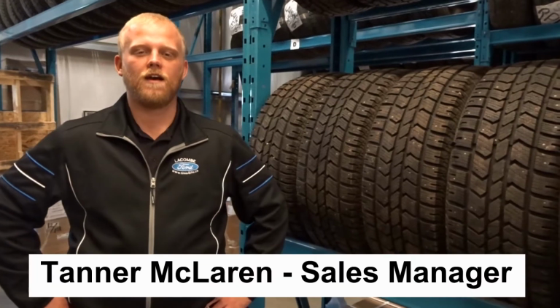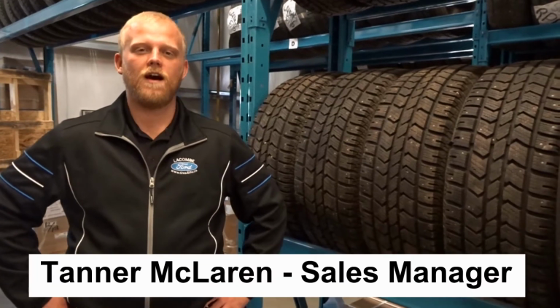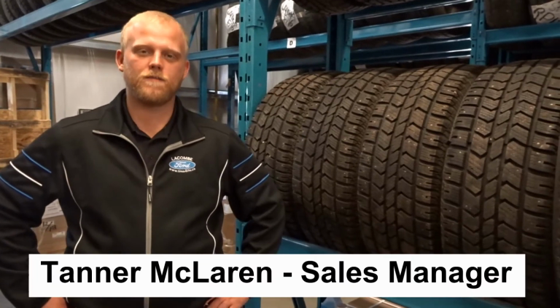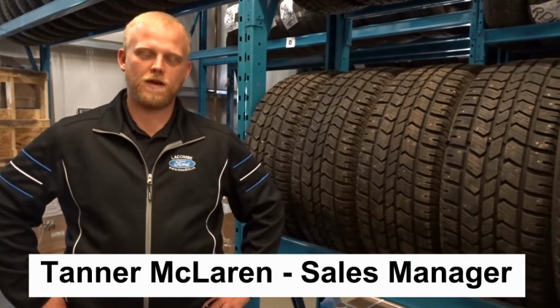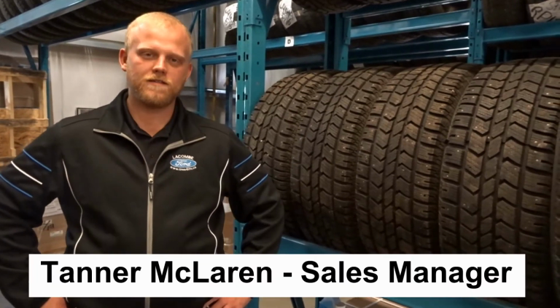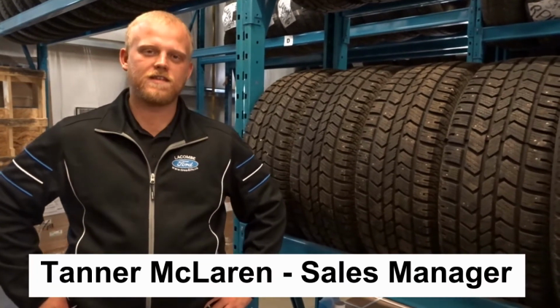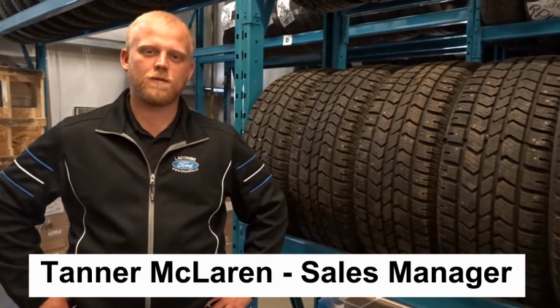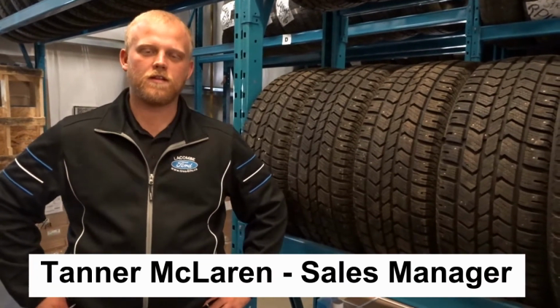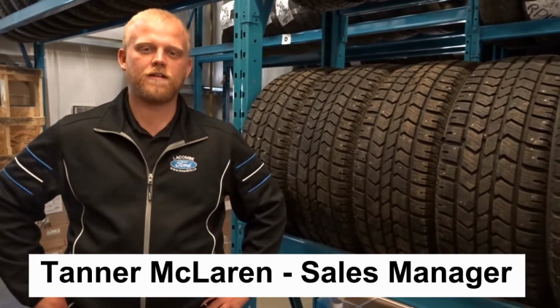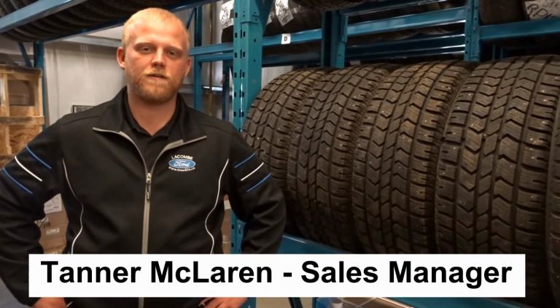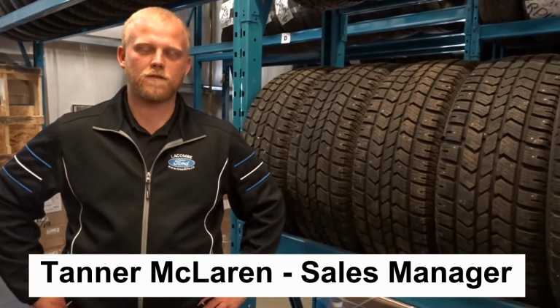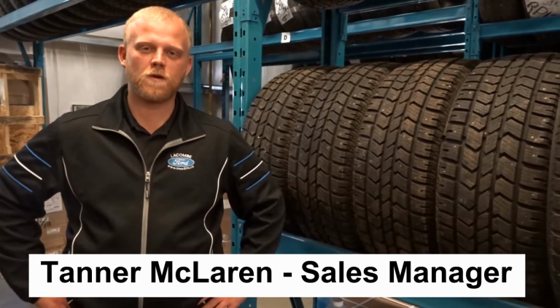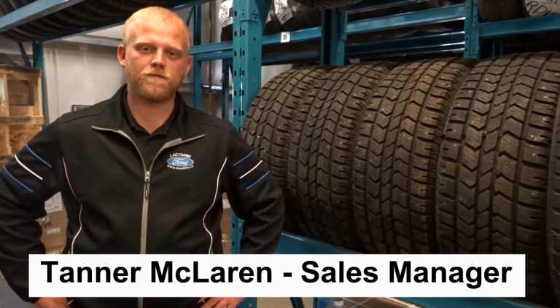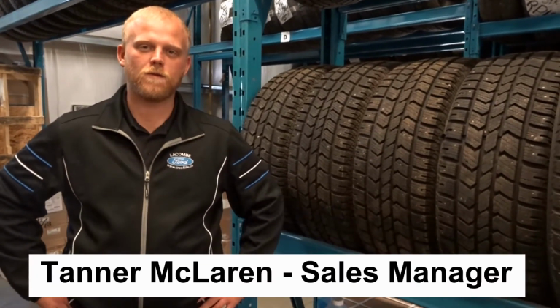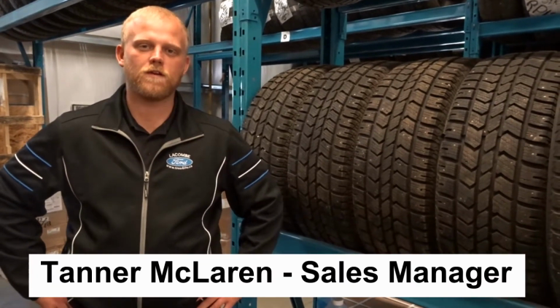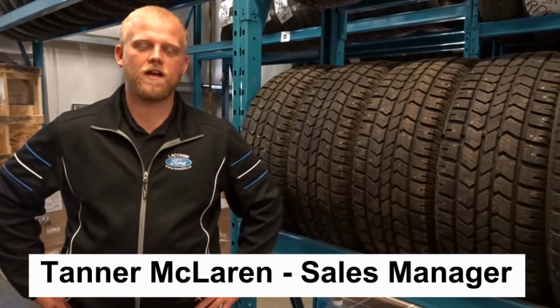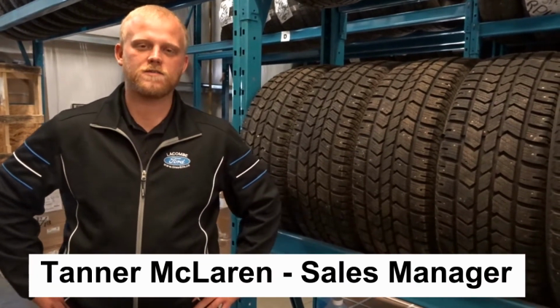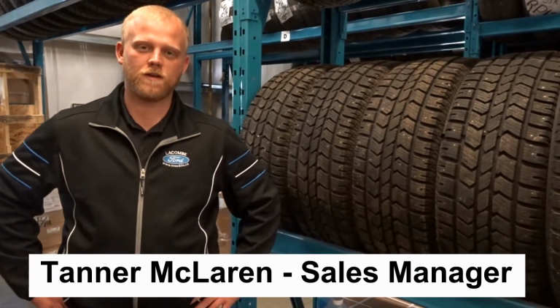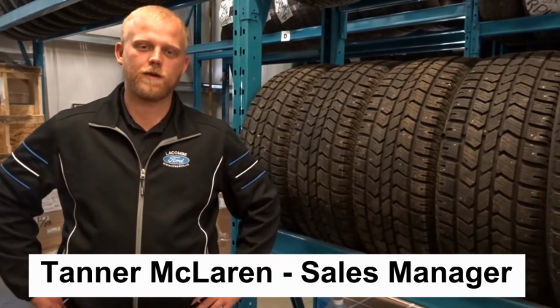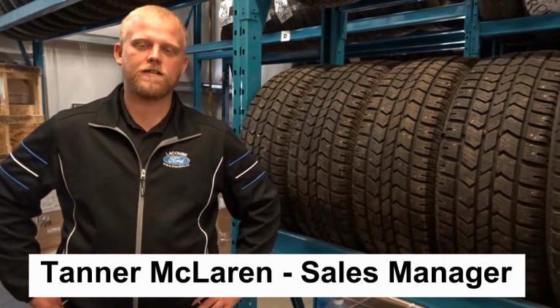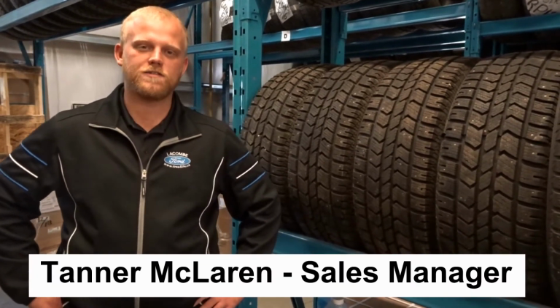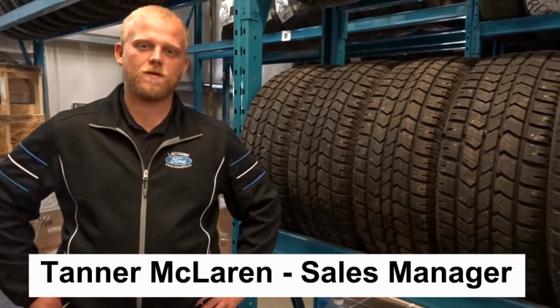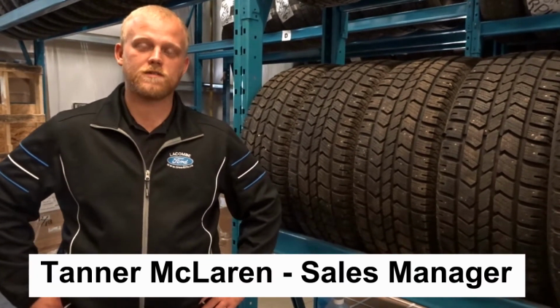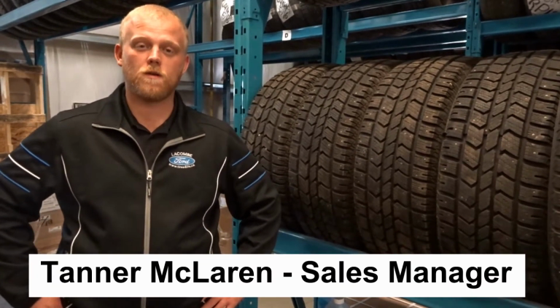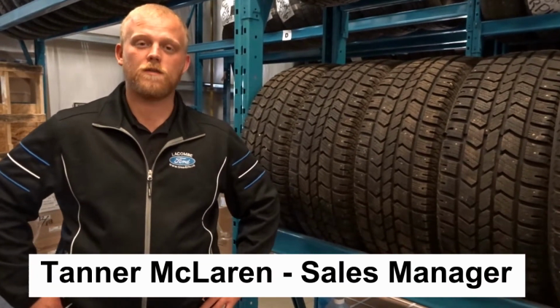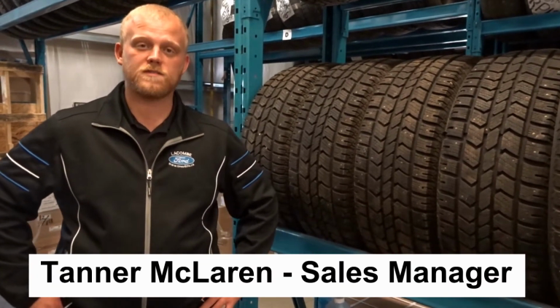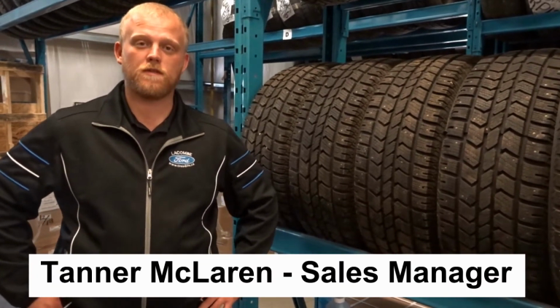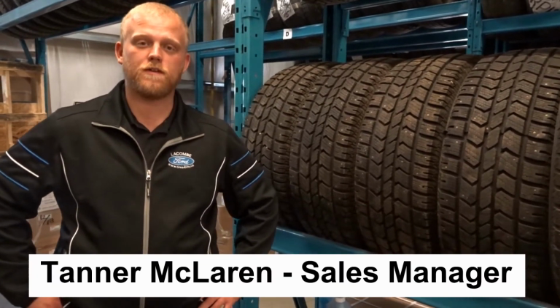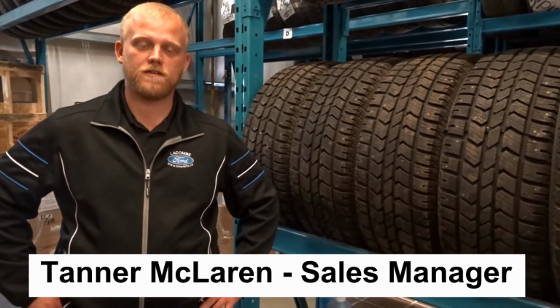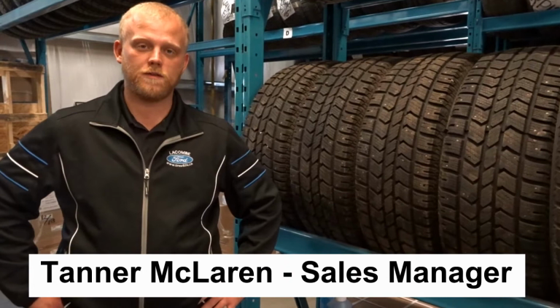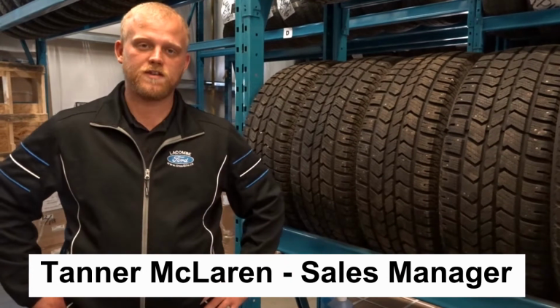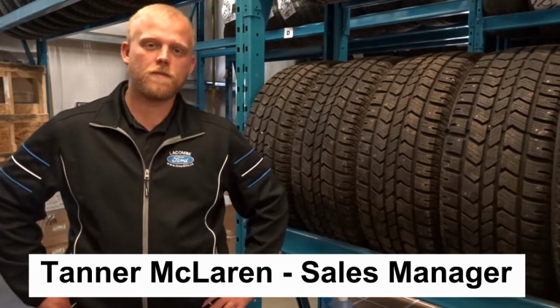Hi everybody, Taylor McLaren here for Tacoma Ford. I just want to quickly let you know what's going on this month here at the dealership.